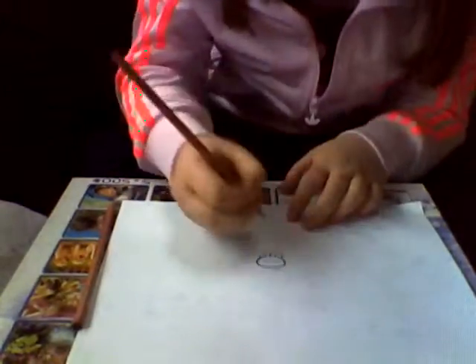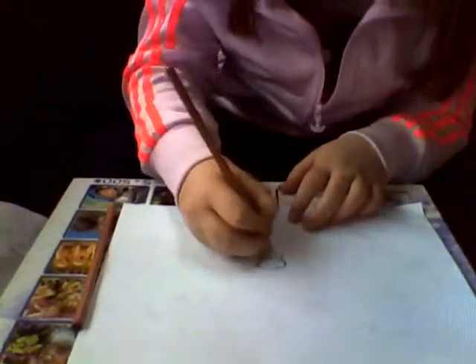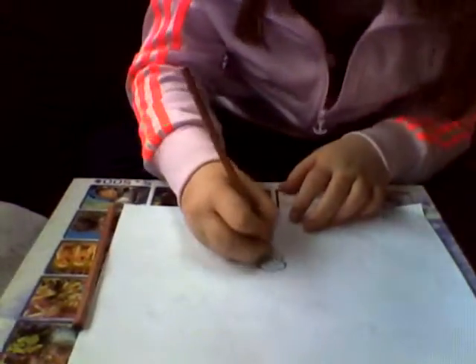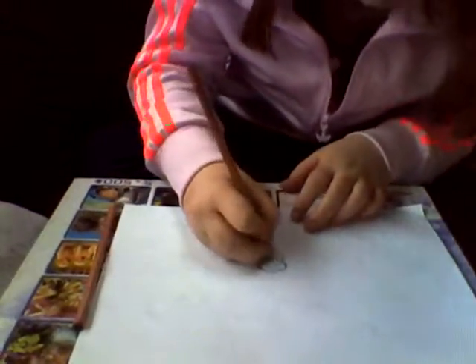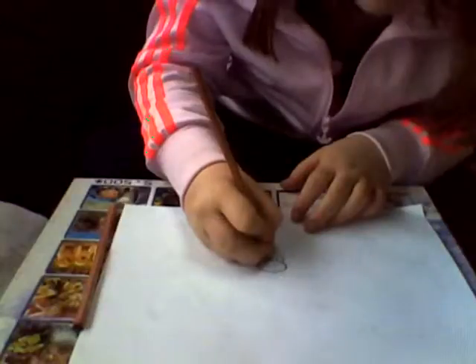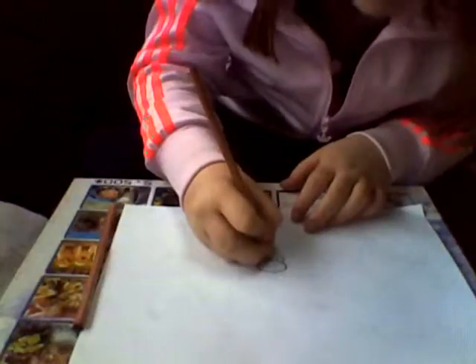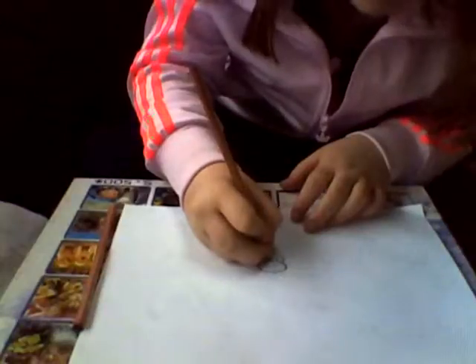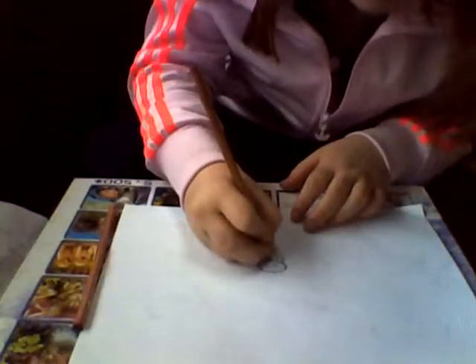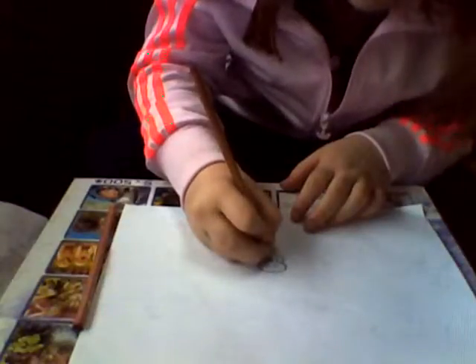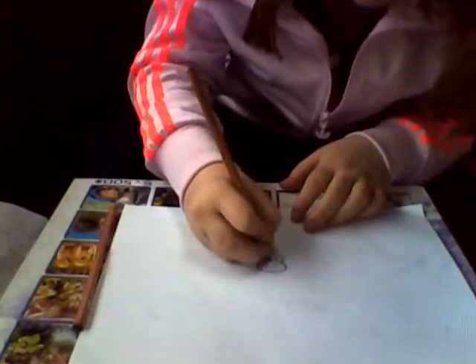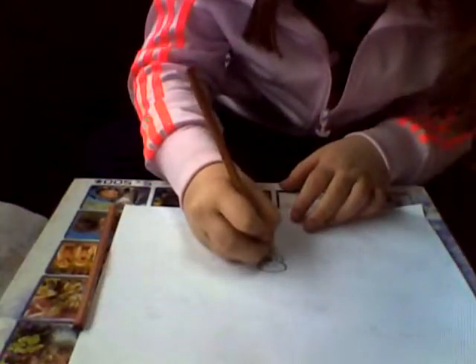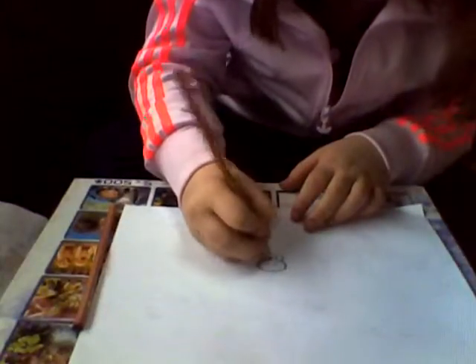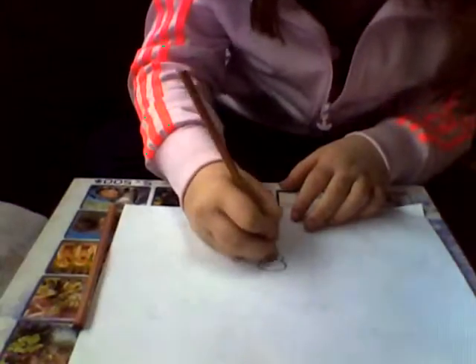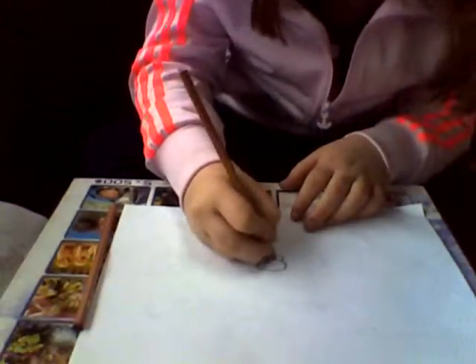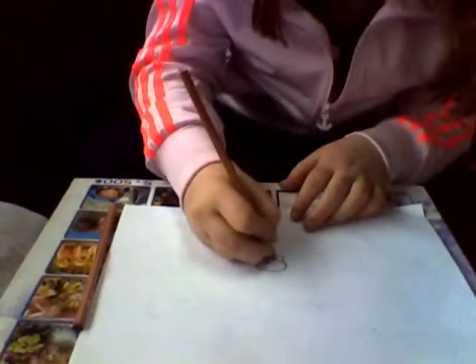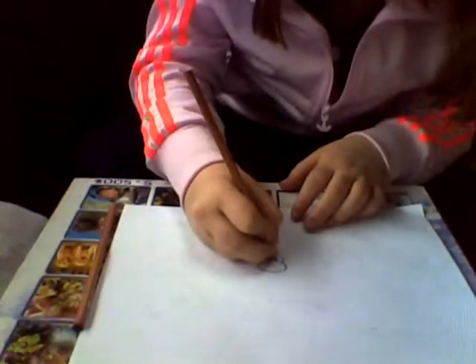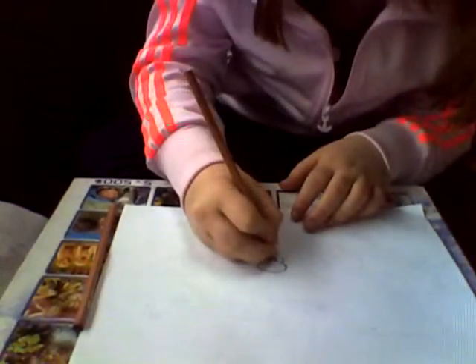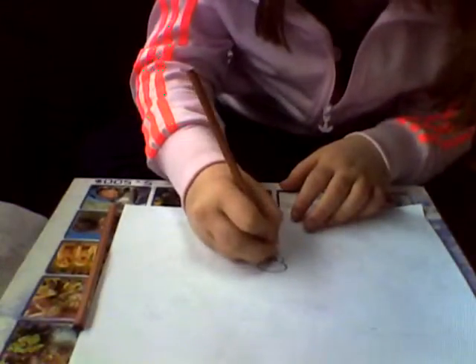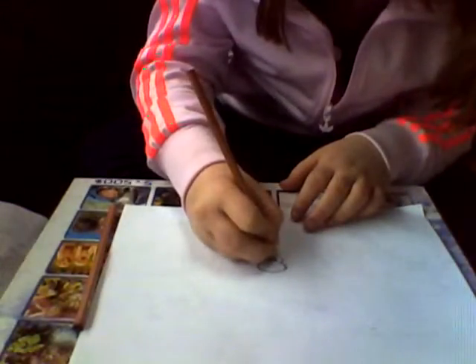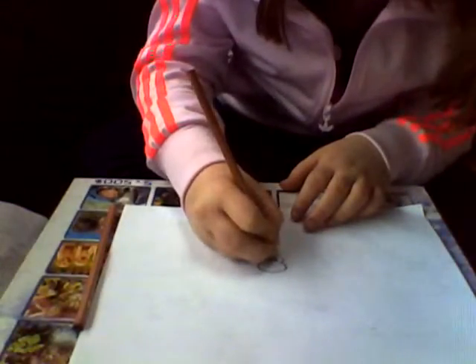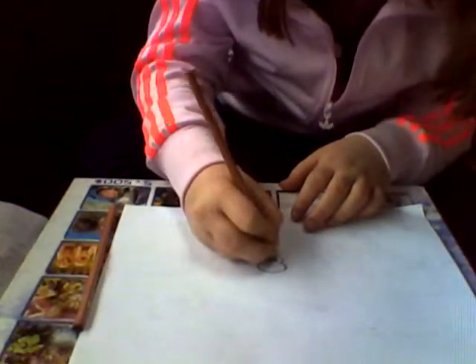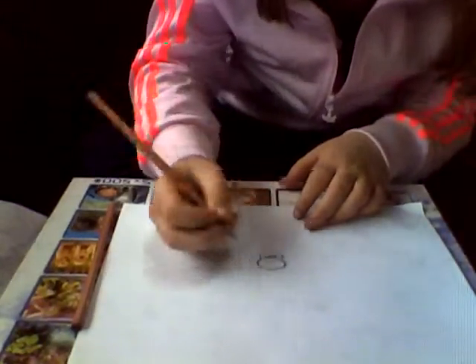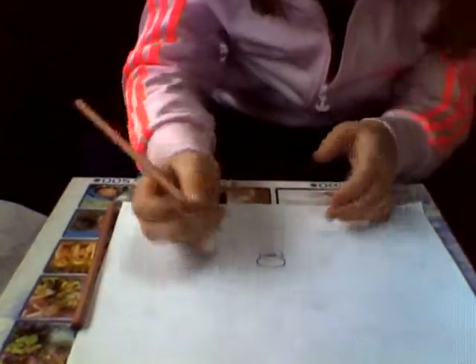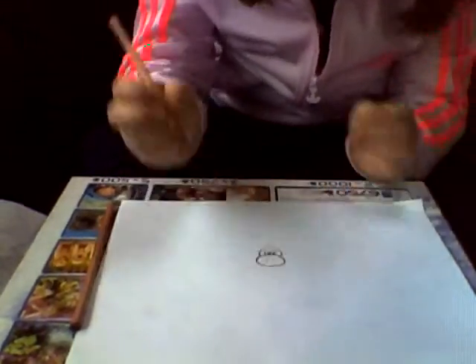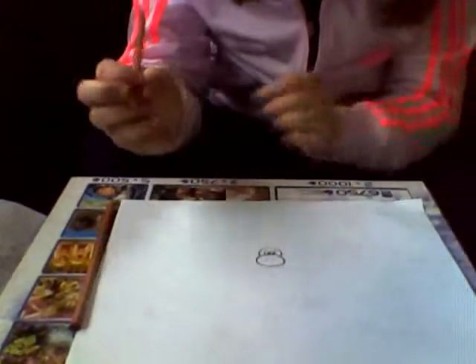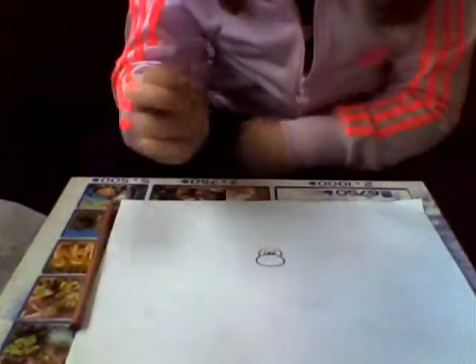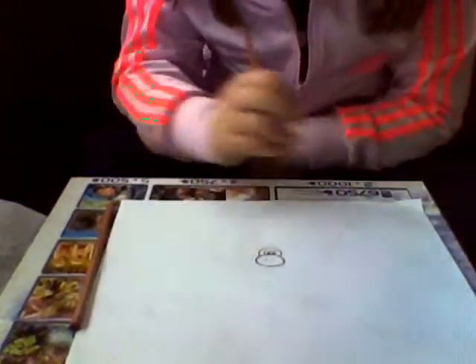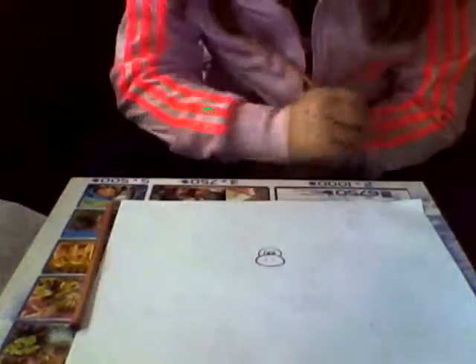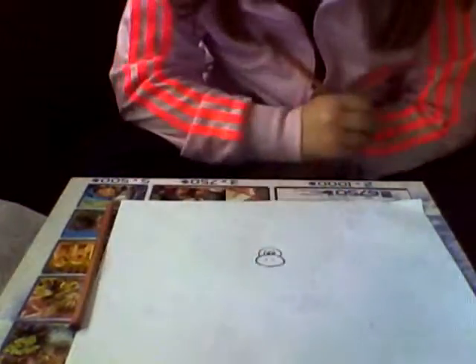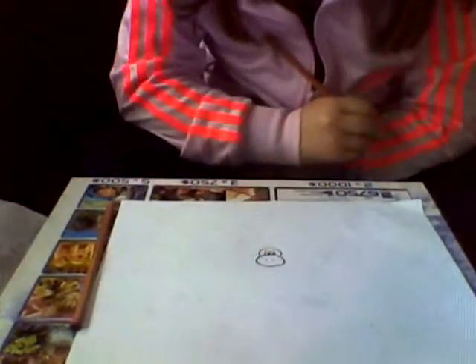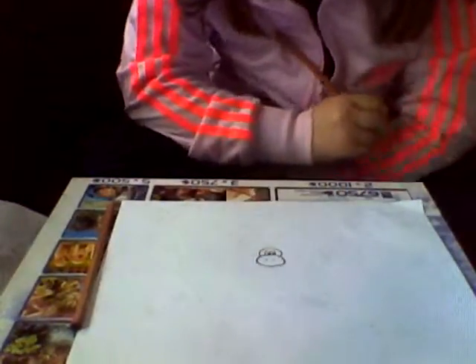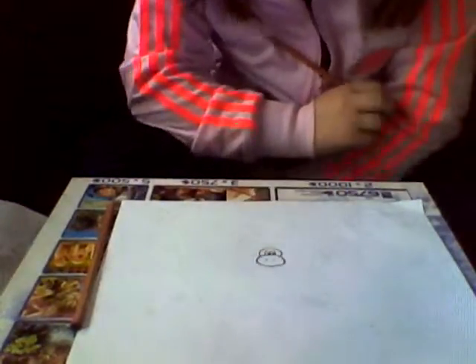And inside the eyes, we are going to place two pupils. Nothing else to put inside.